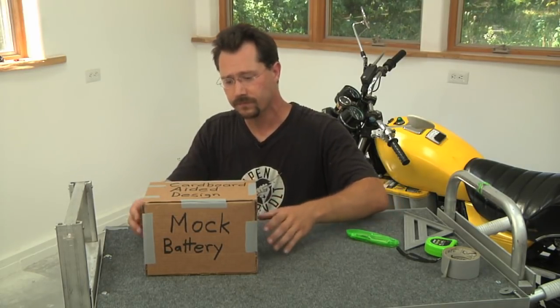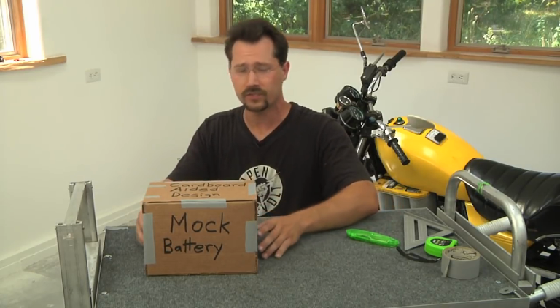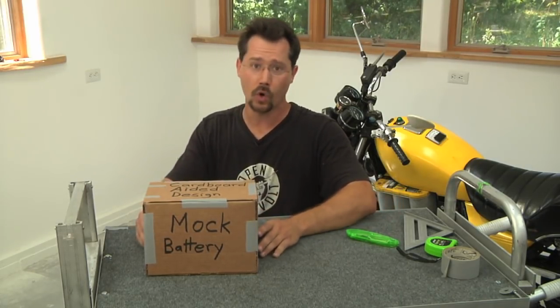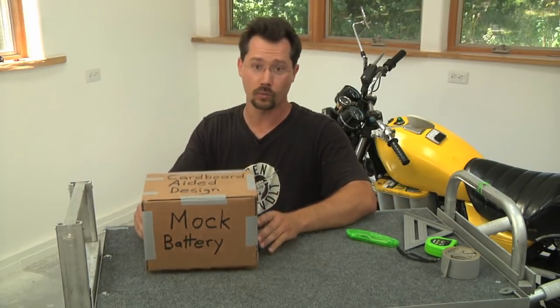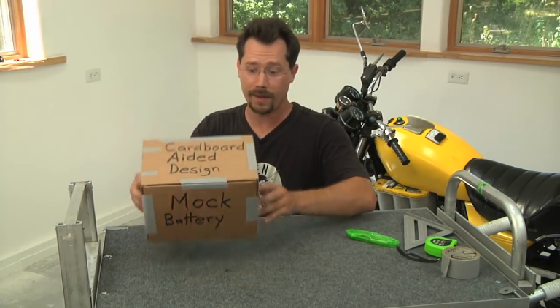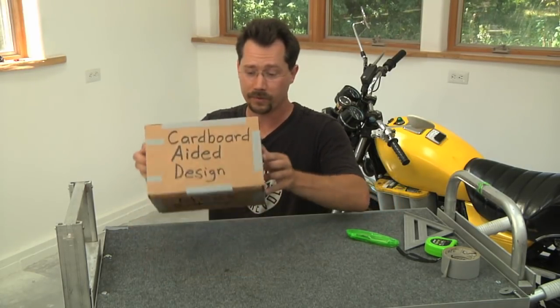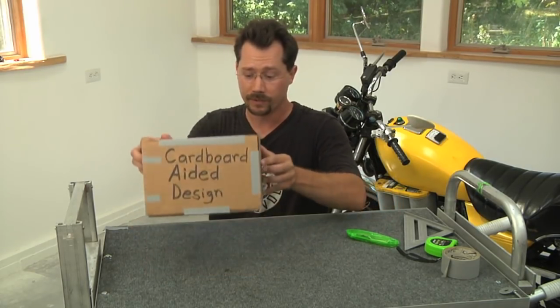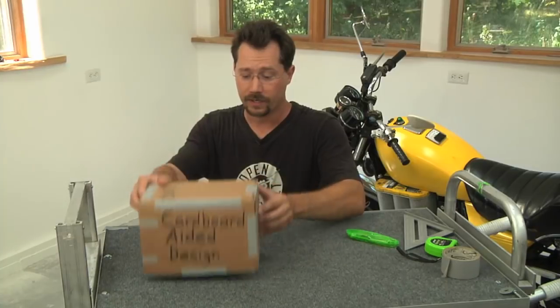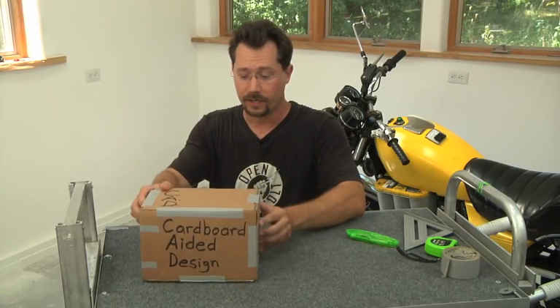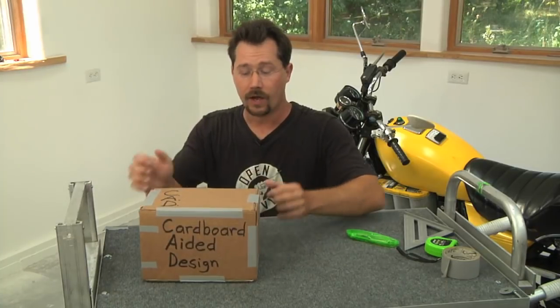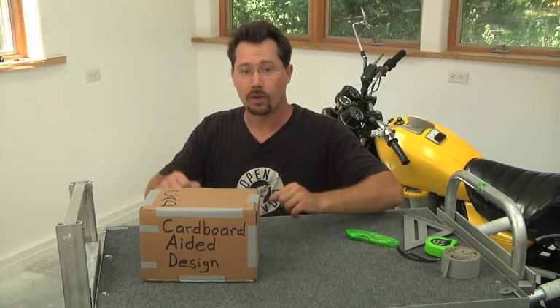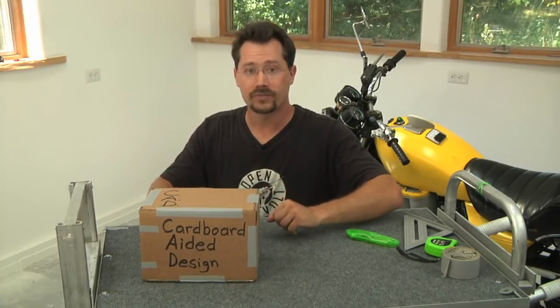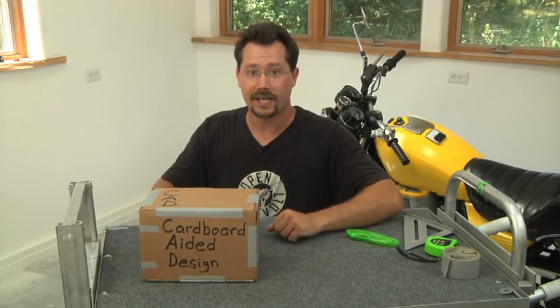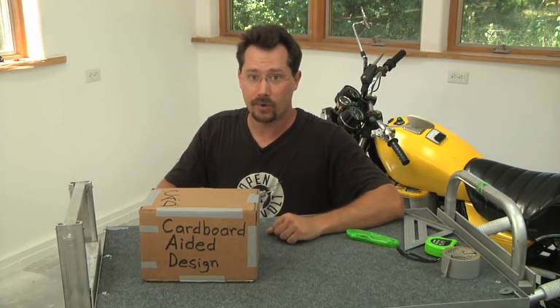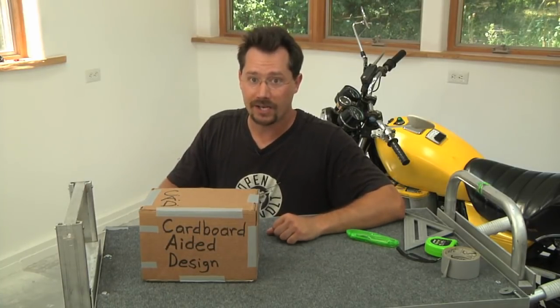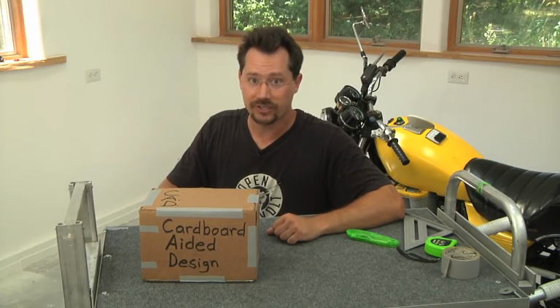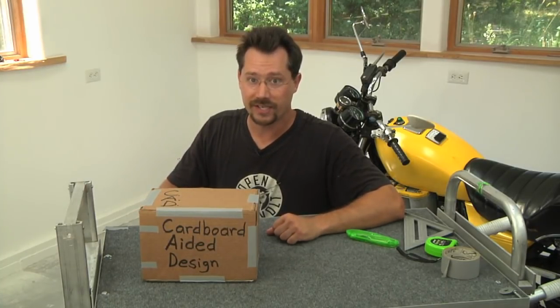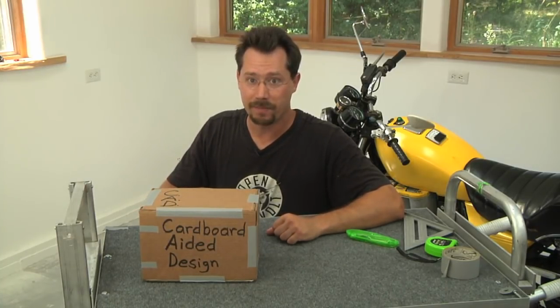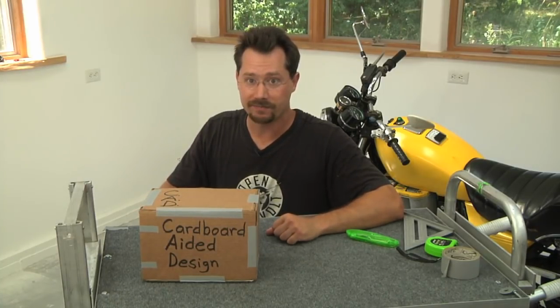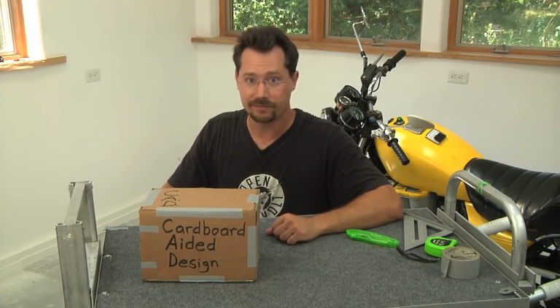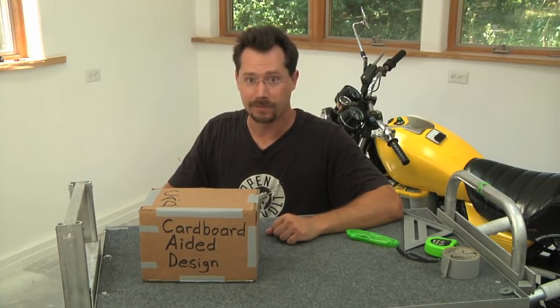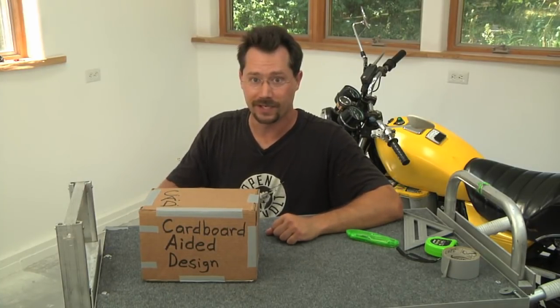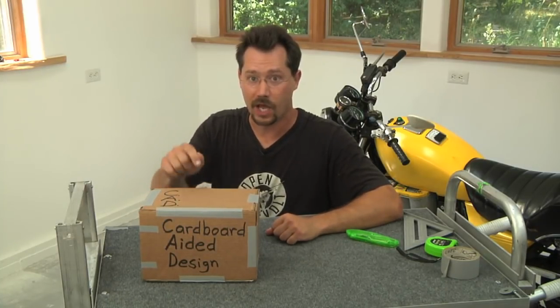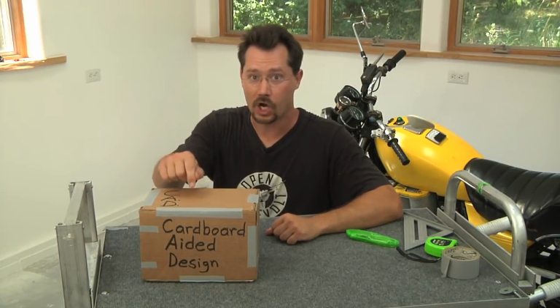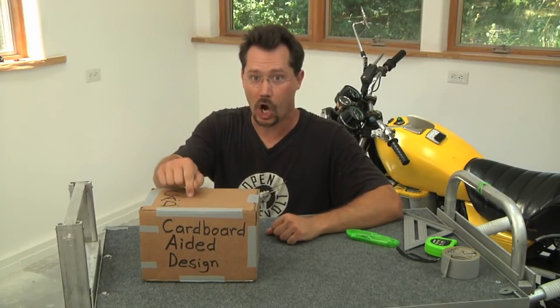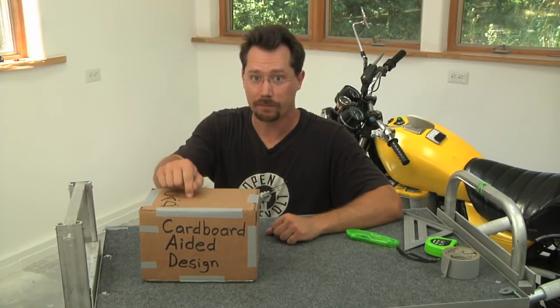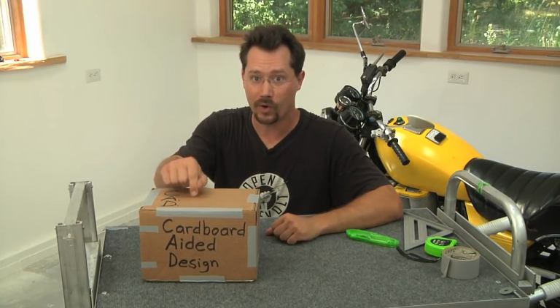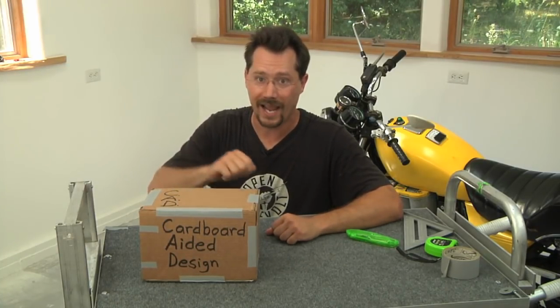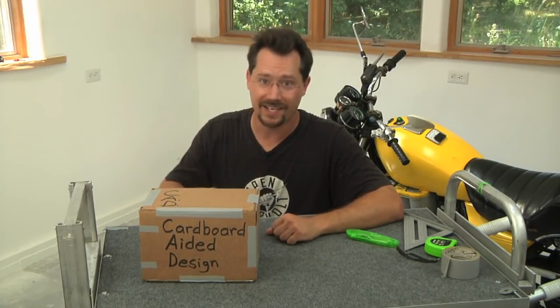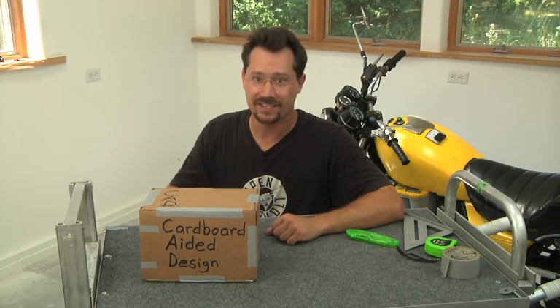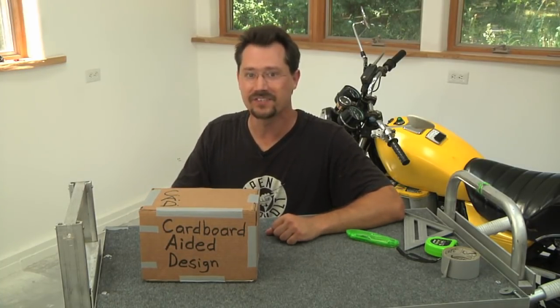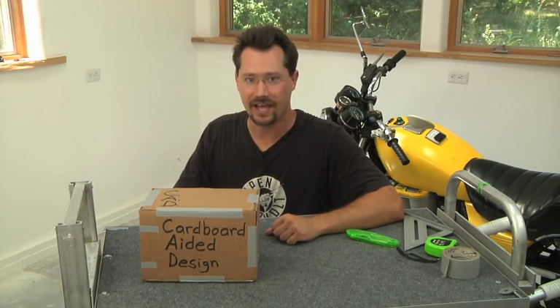Remember, almost any project can benefit from a little cardboard aided design.